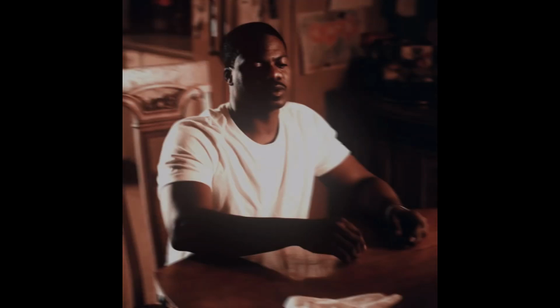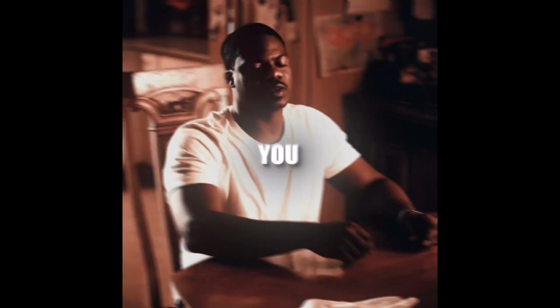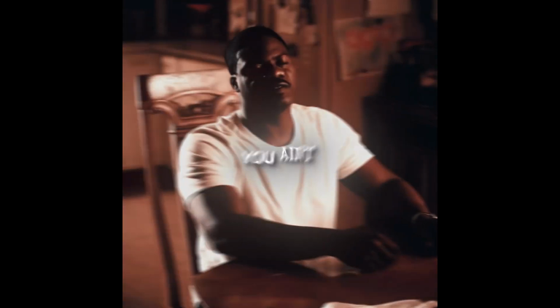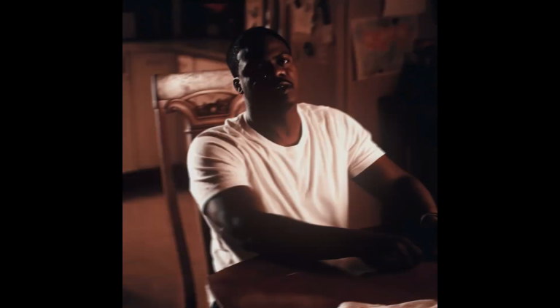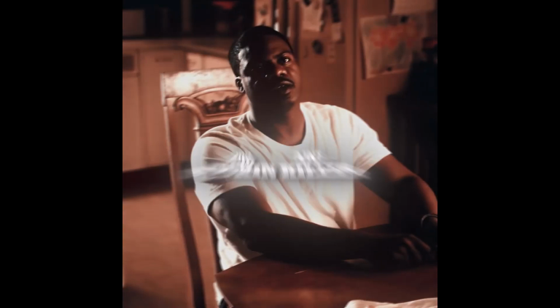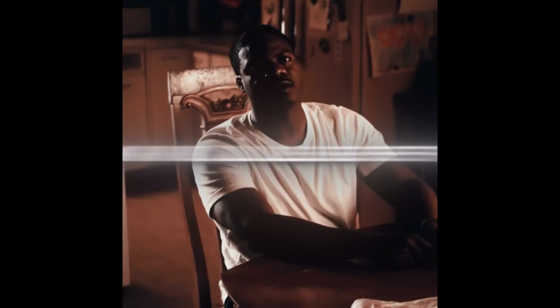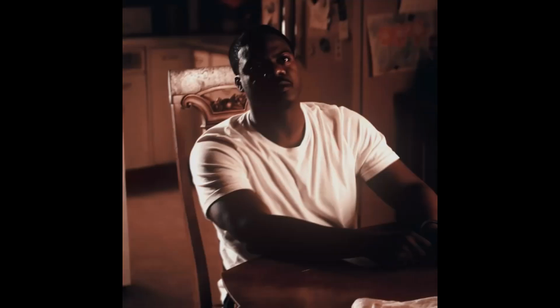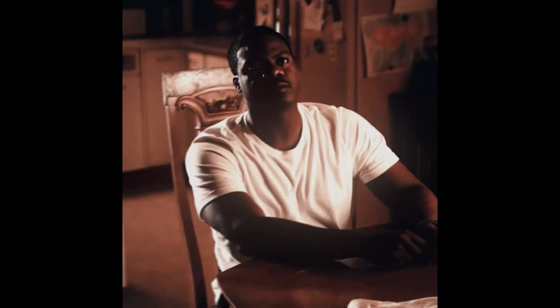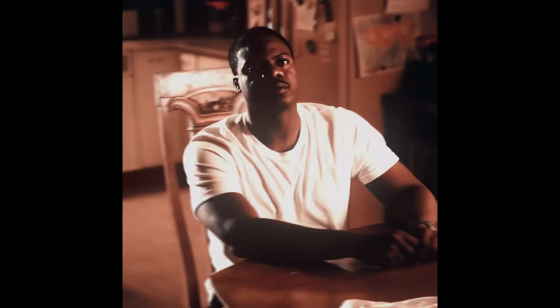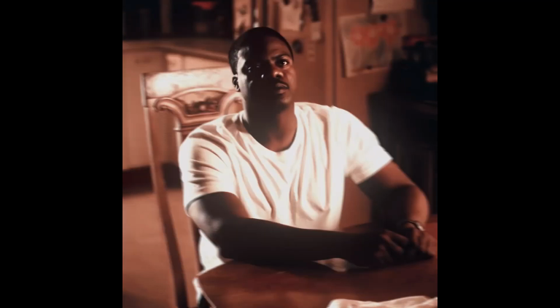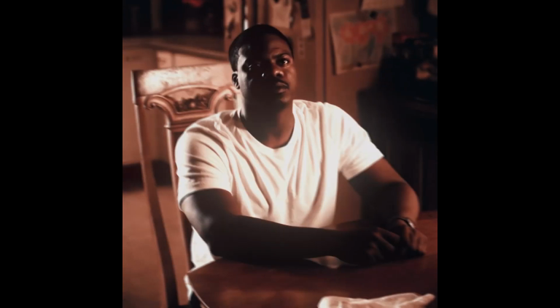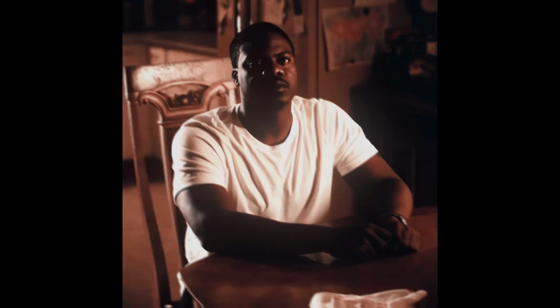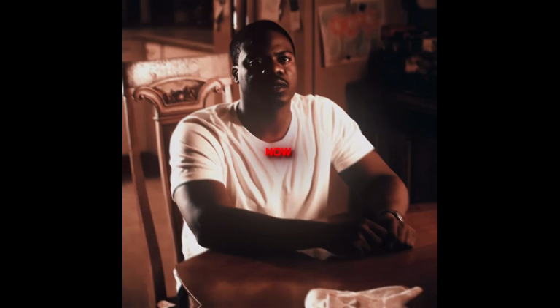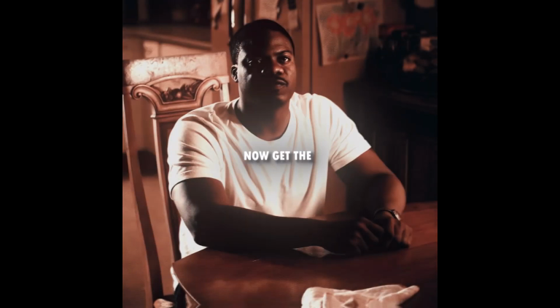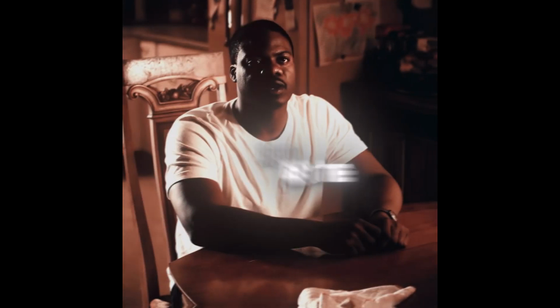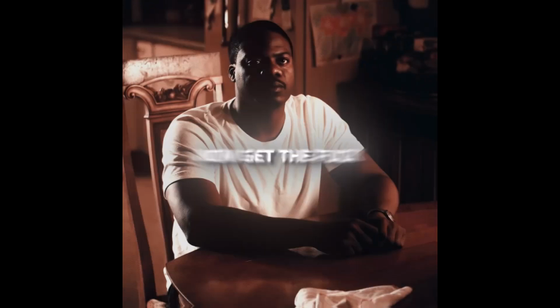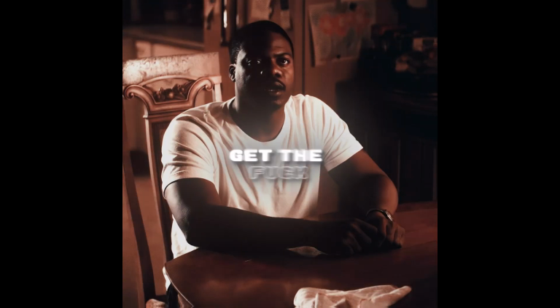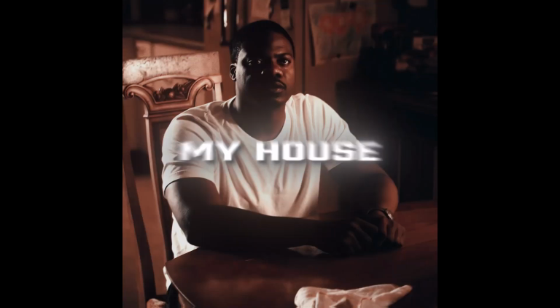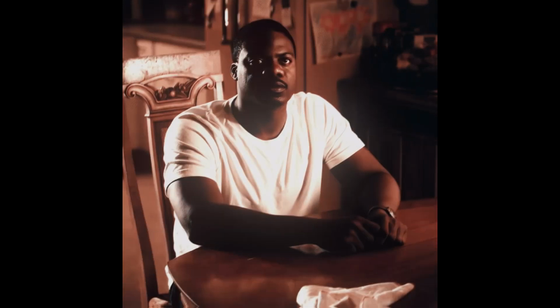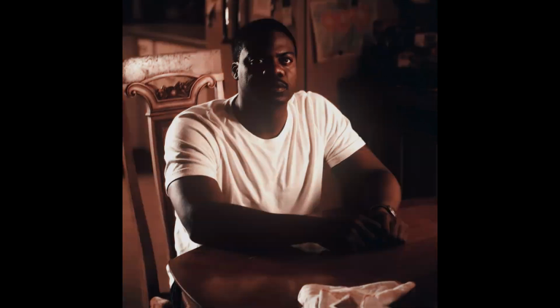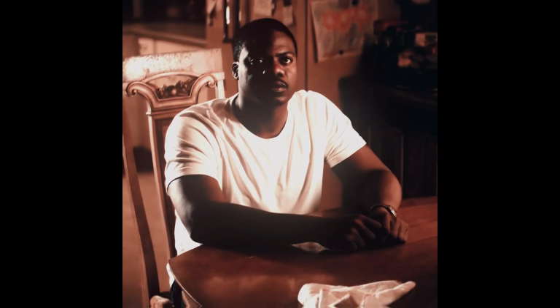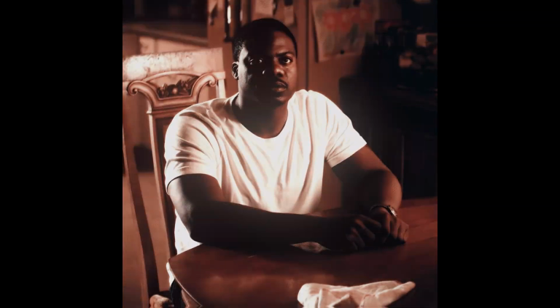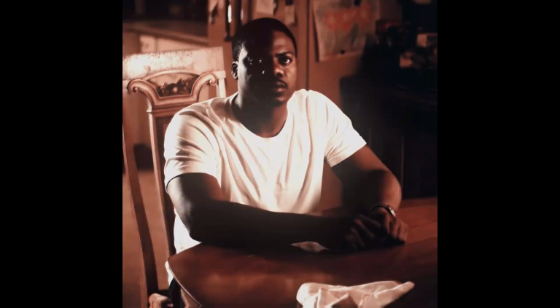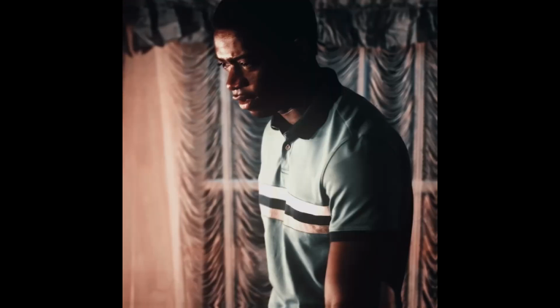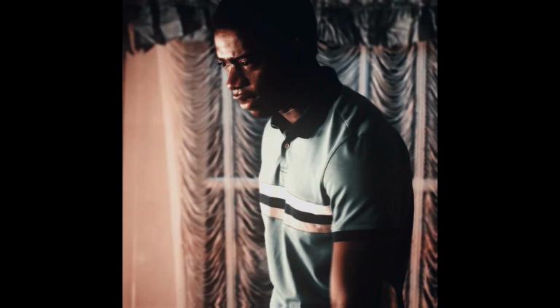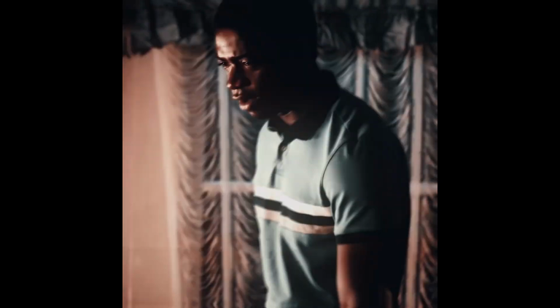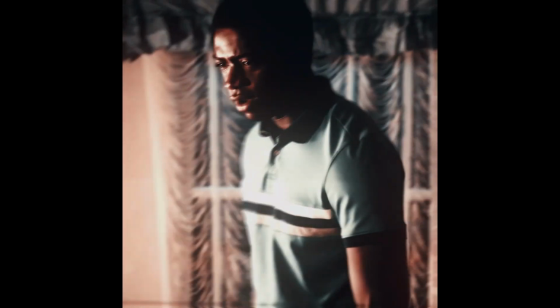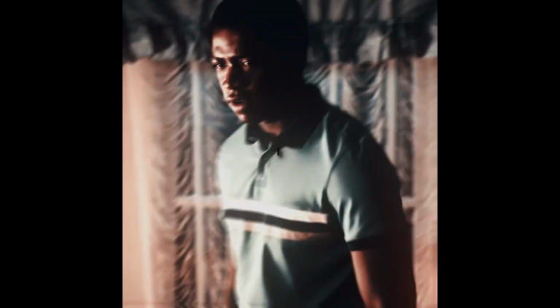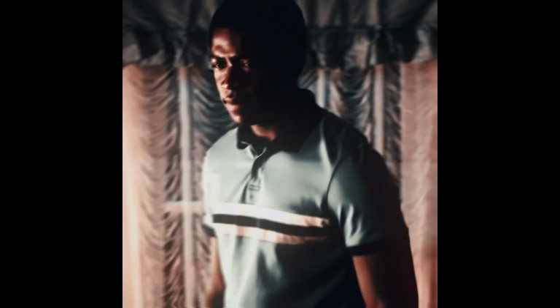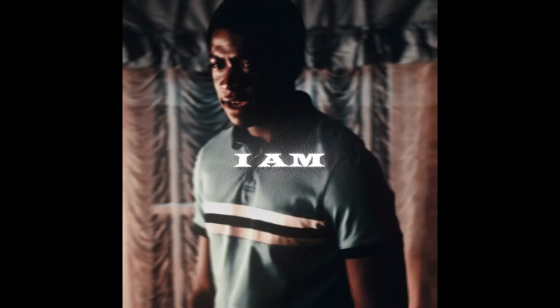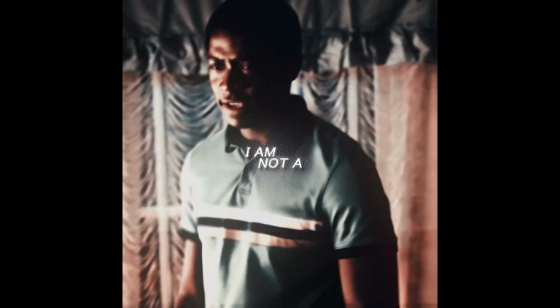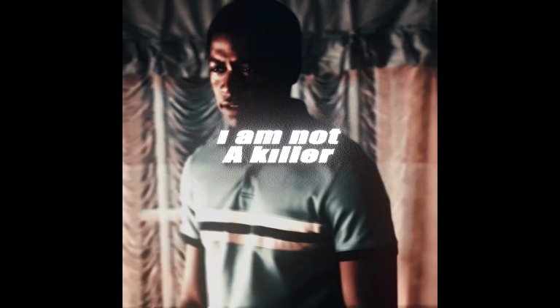You ain't a fucking killer. I'm gonna get the fuck out of my house. I'm not a killer.